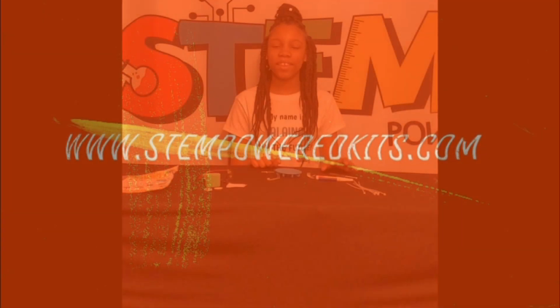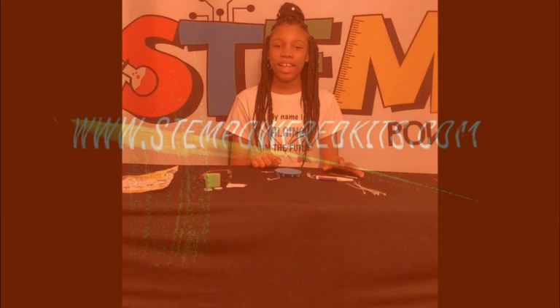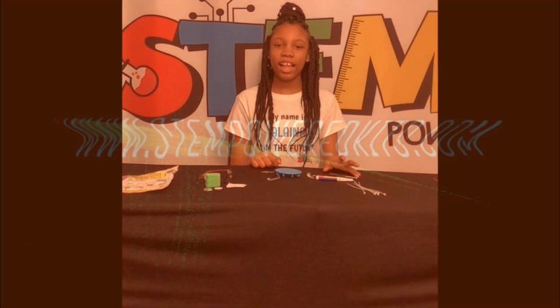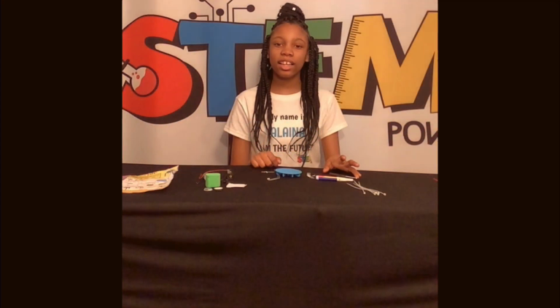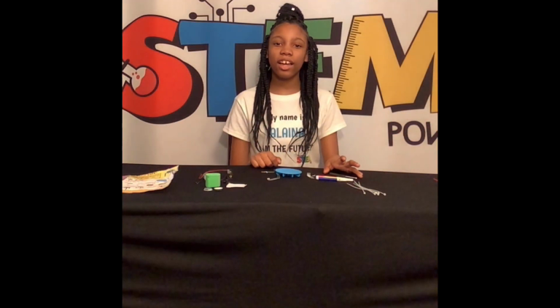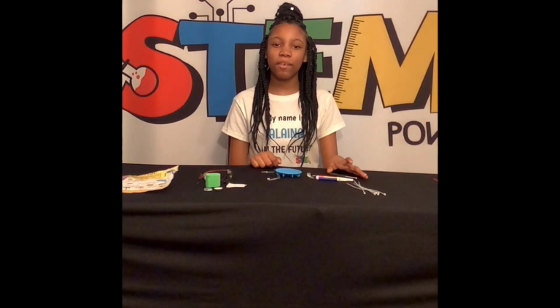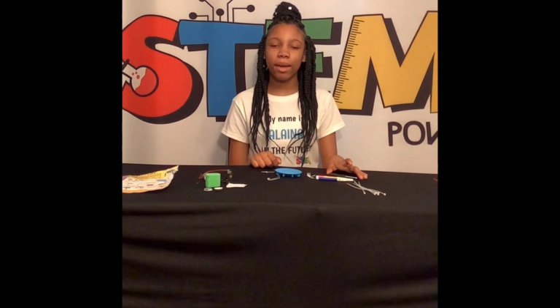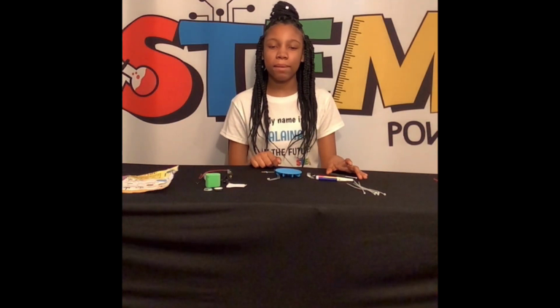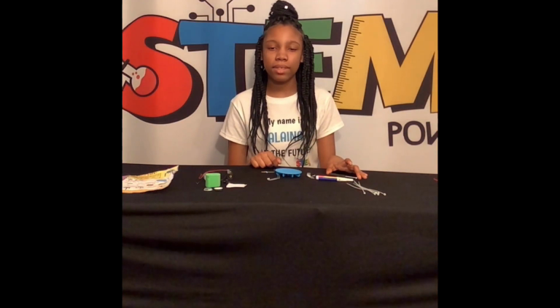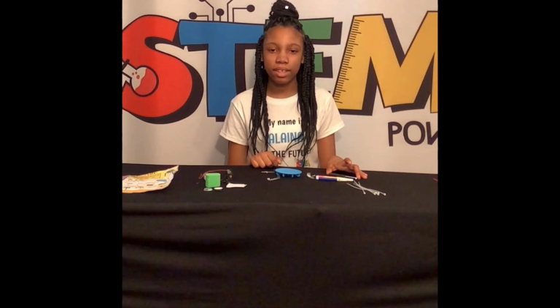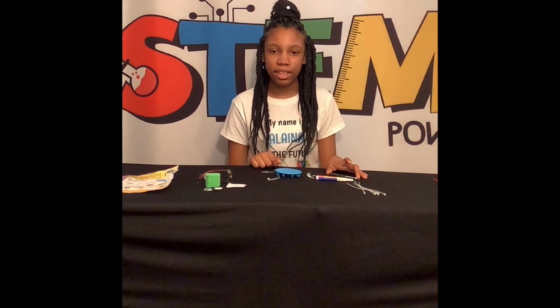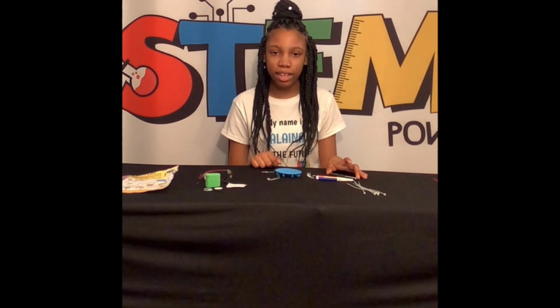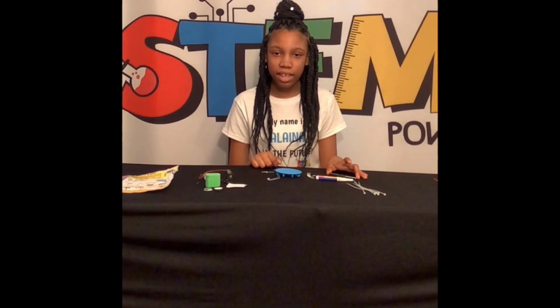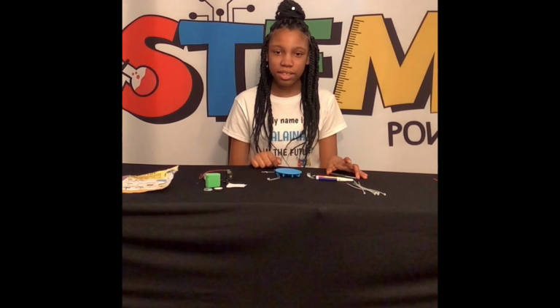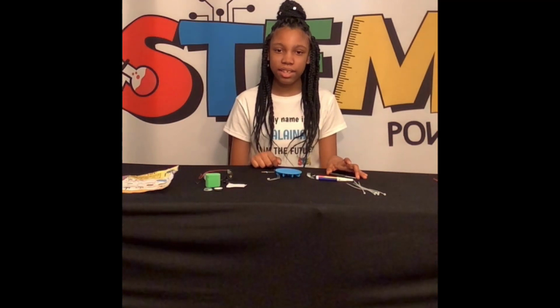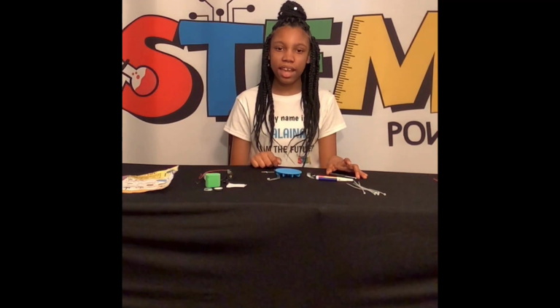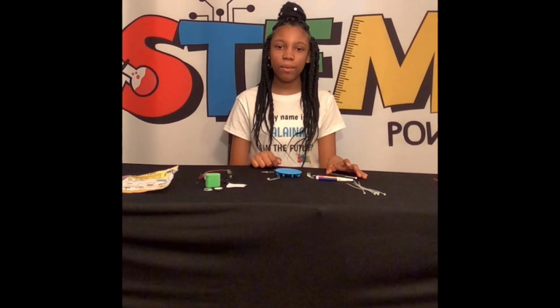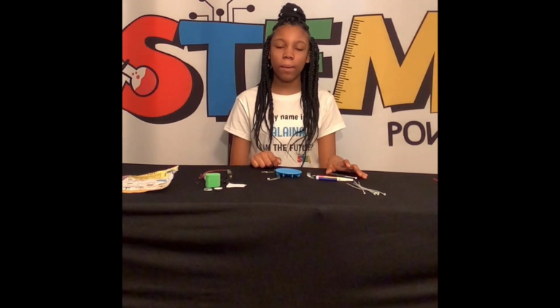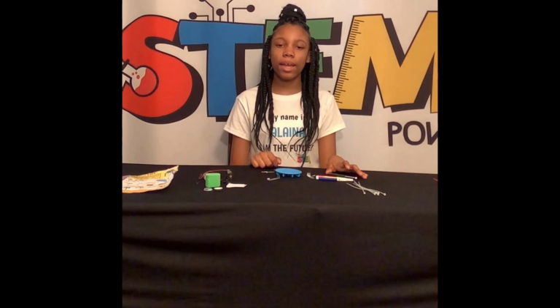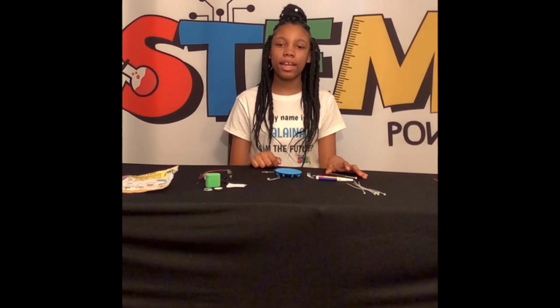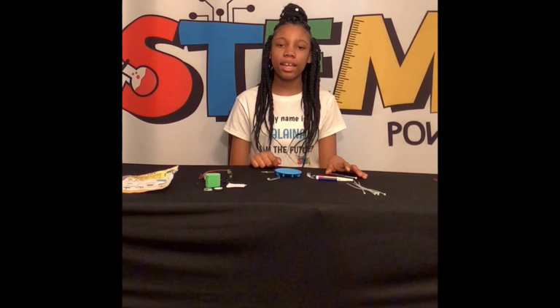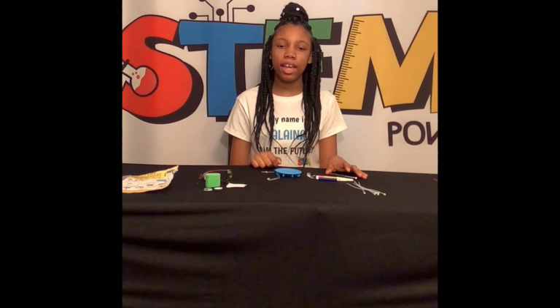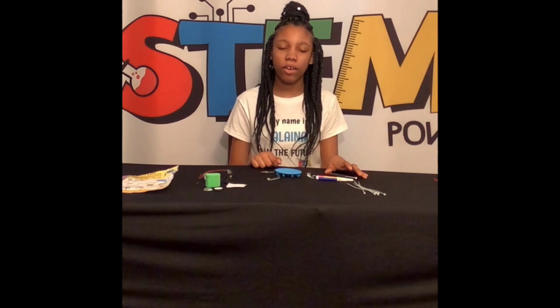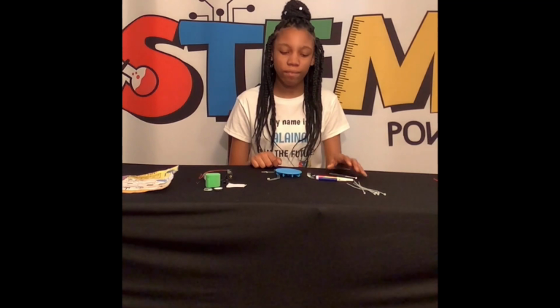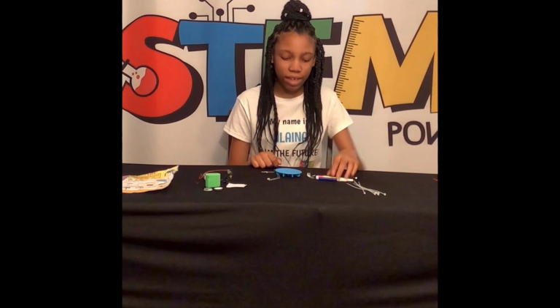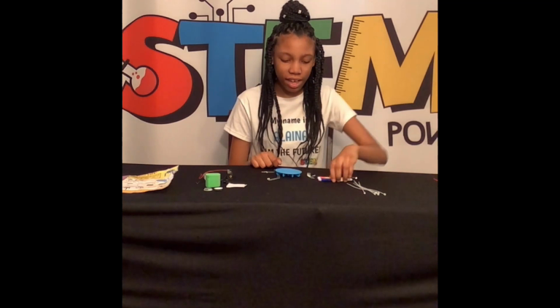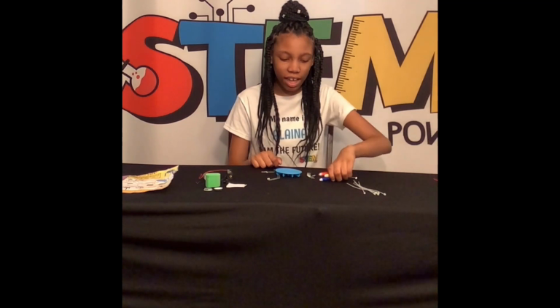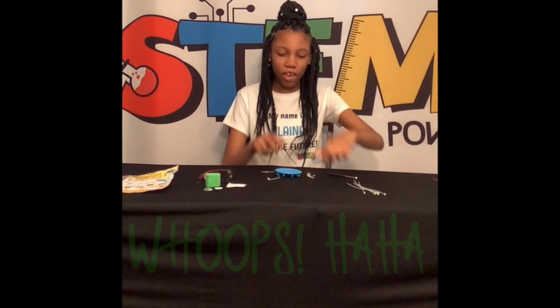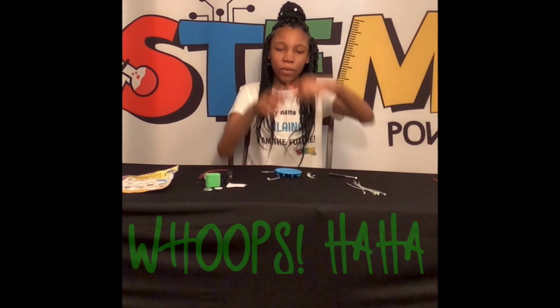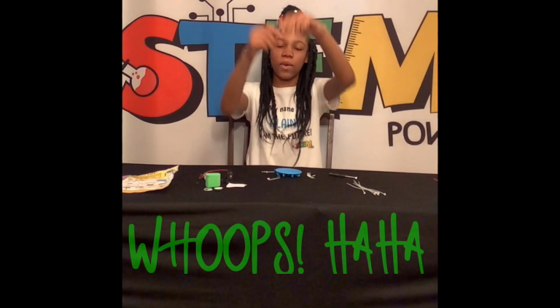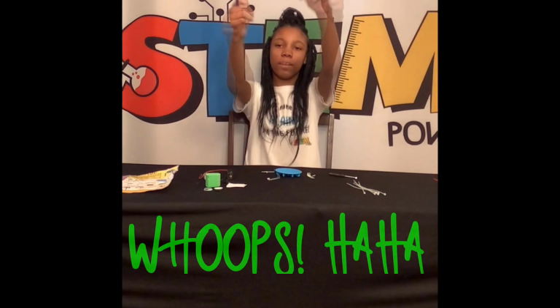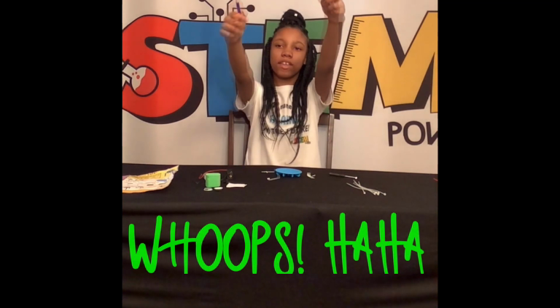Hello, my name is Elena. Today we are making a Graffiti Robot.